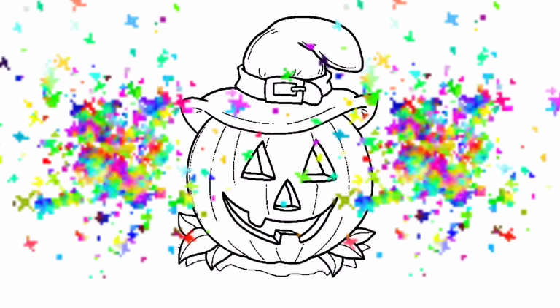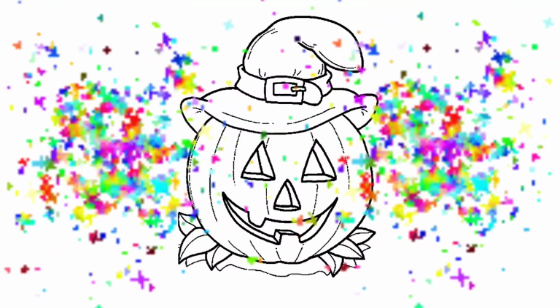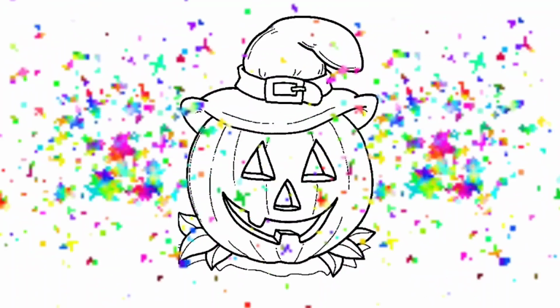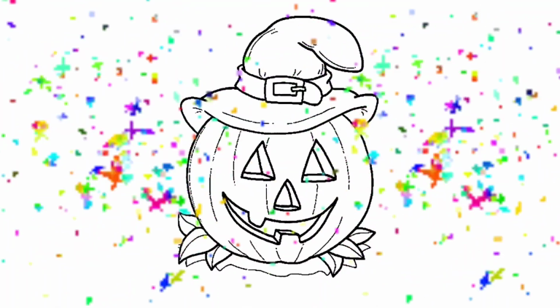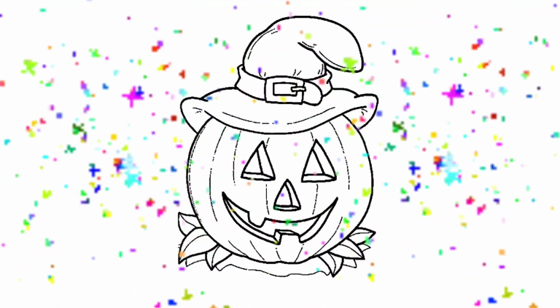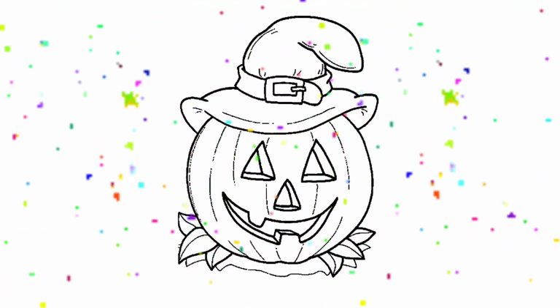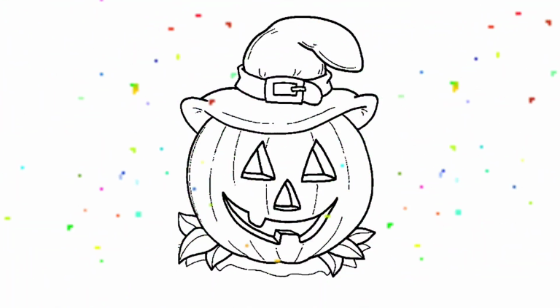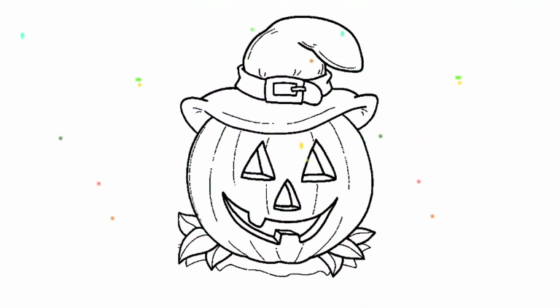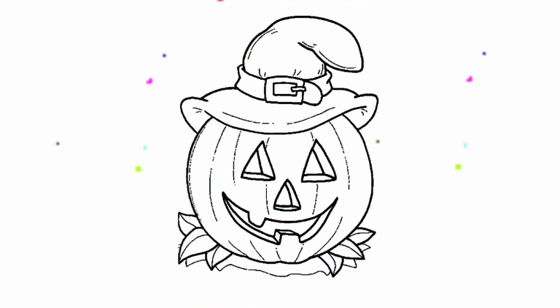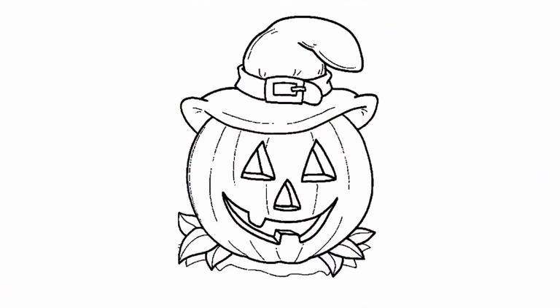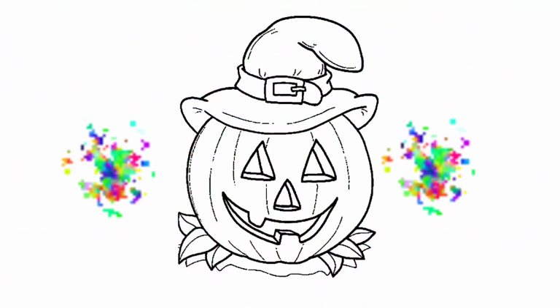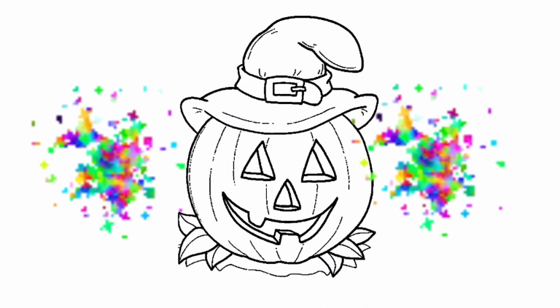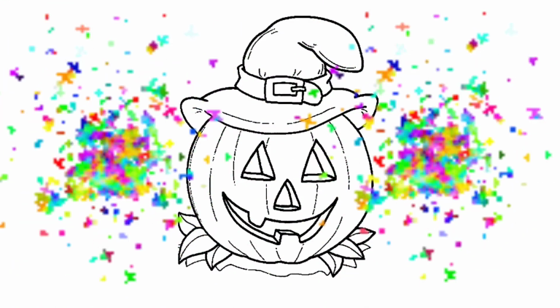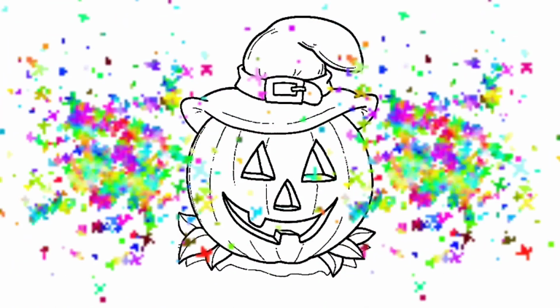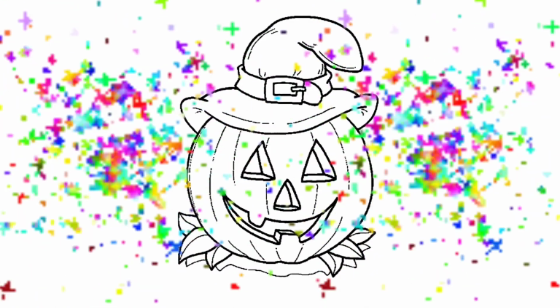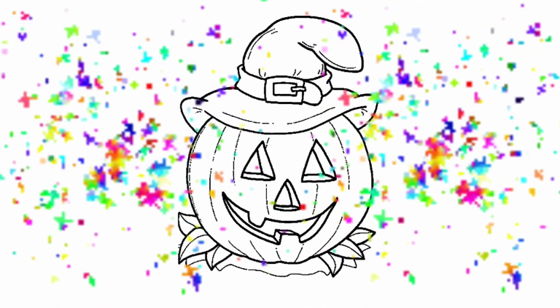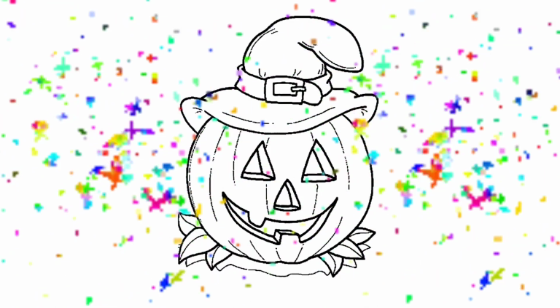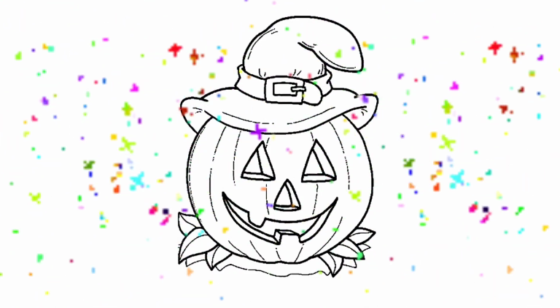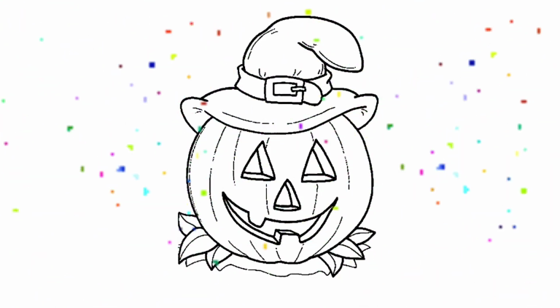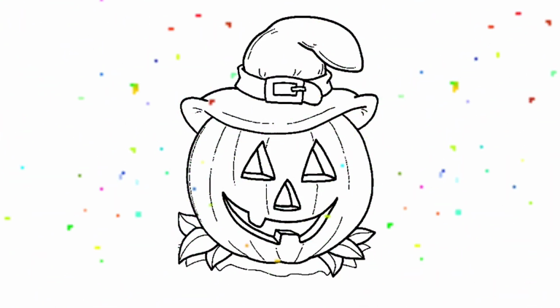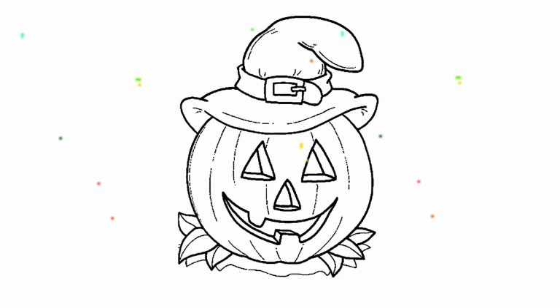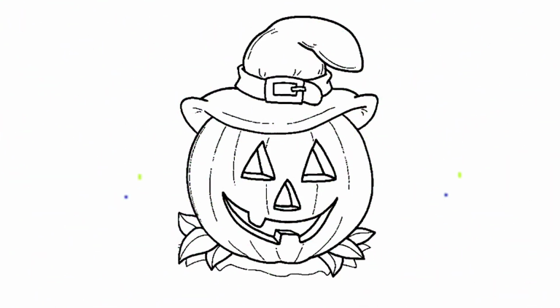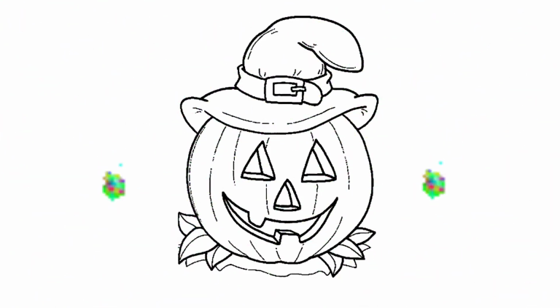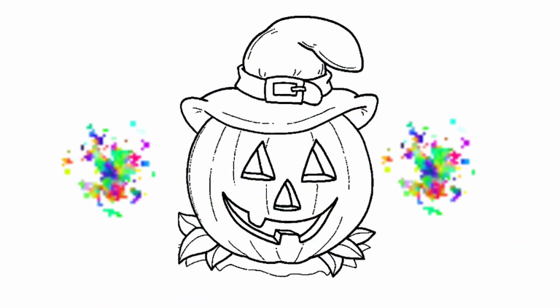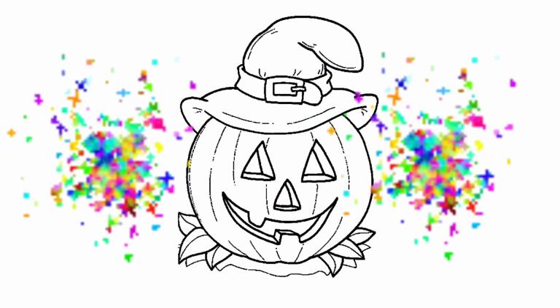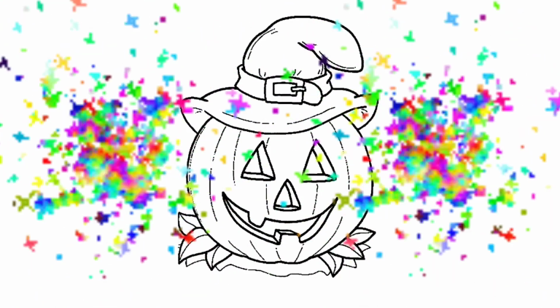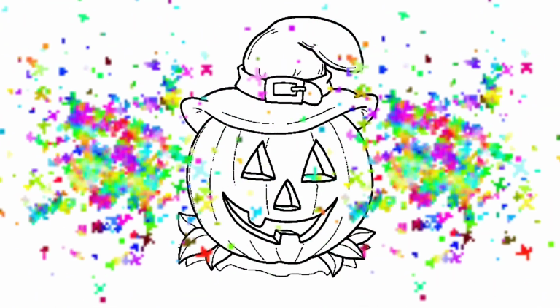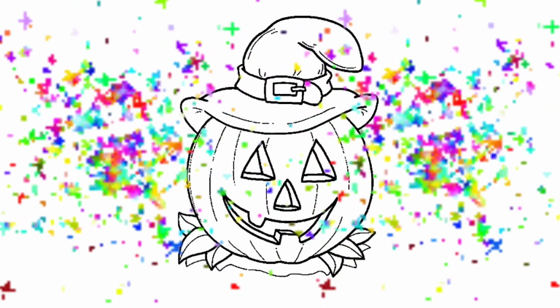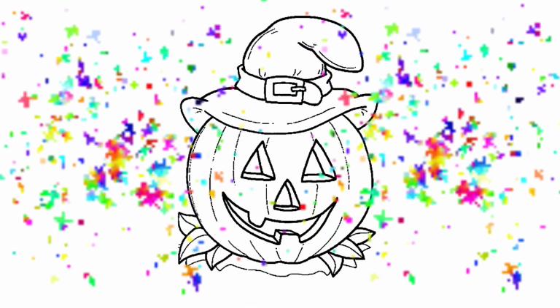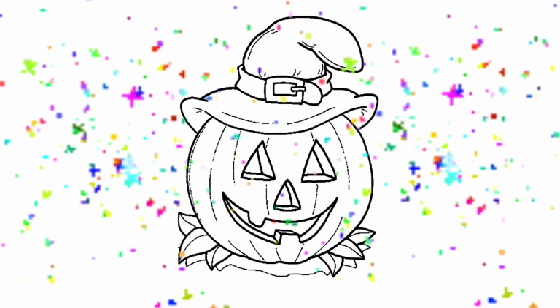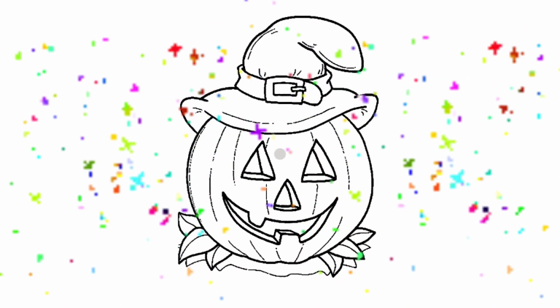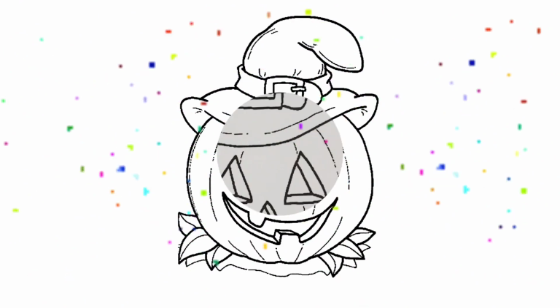Hi my girl kids, you are welcome here. I'm Homa. Let's draw together.